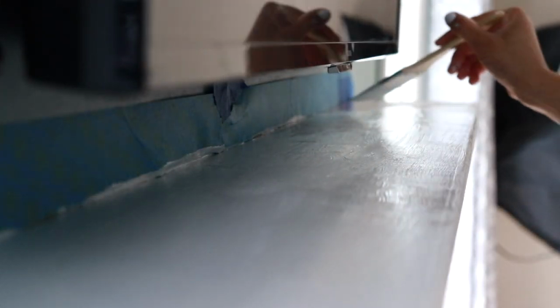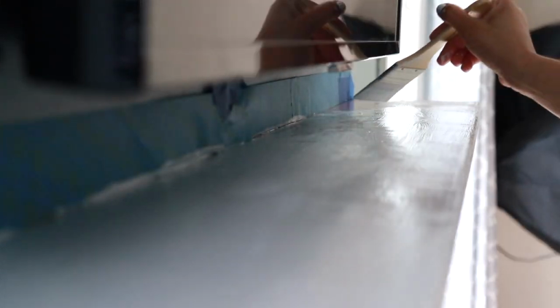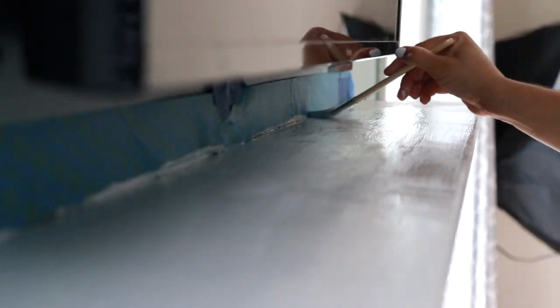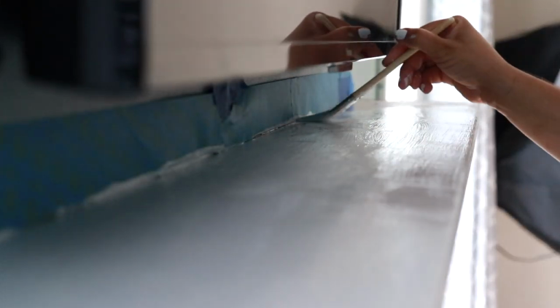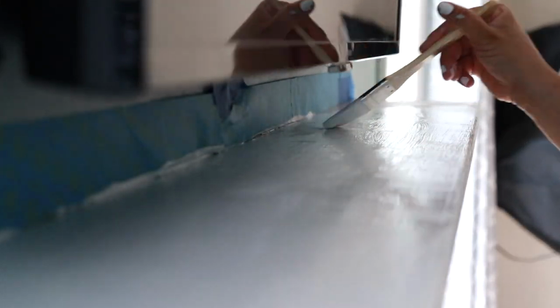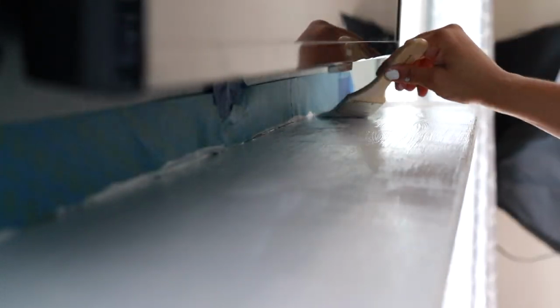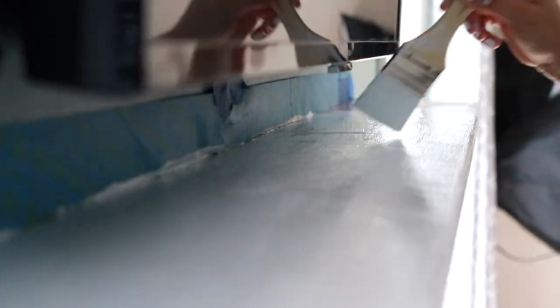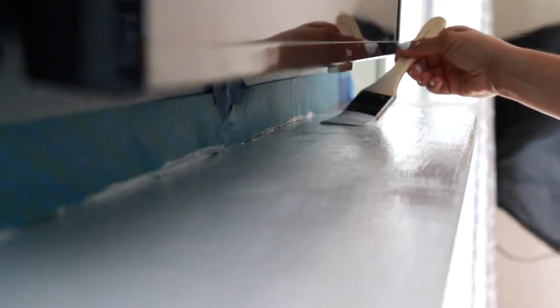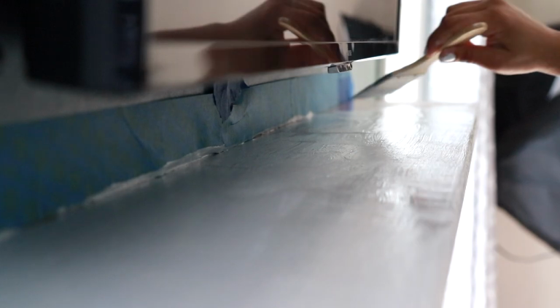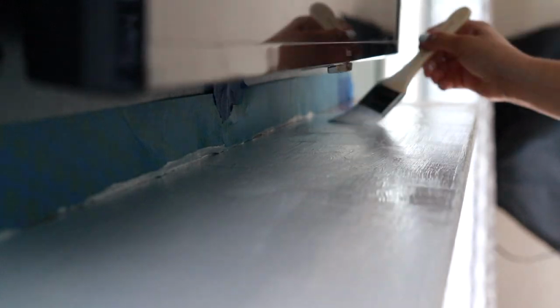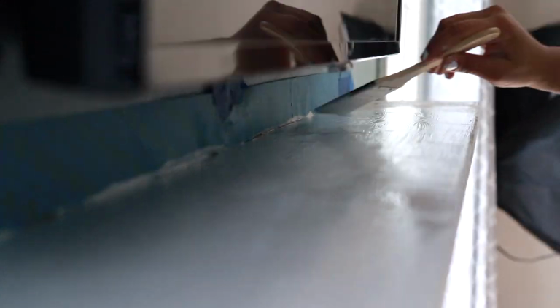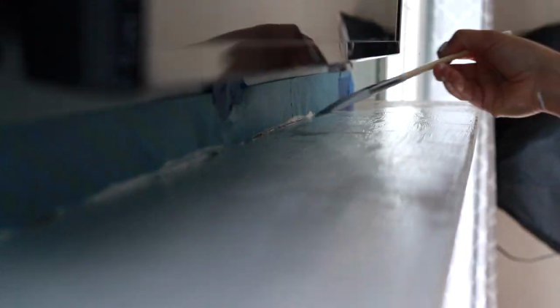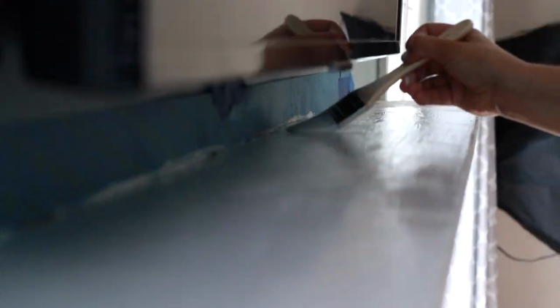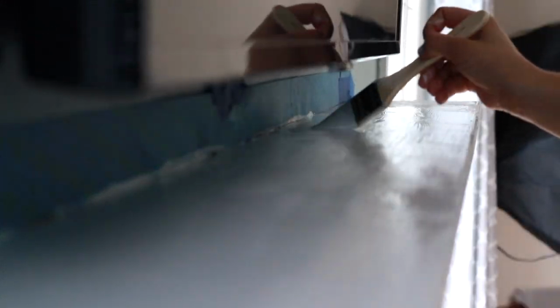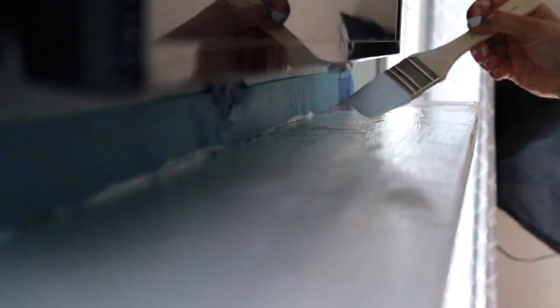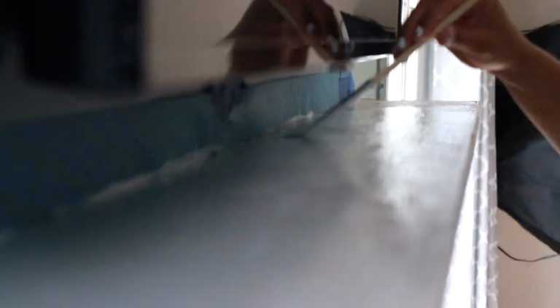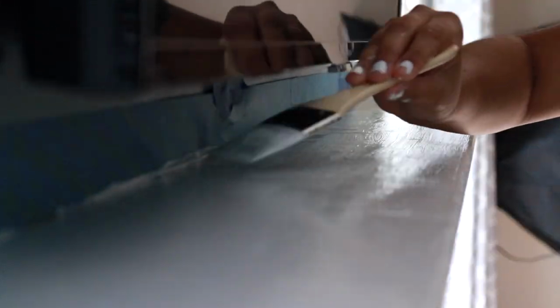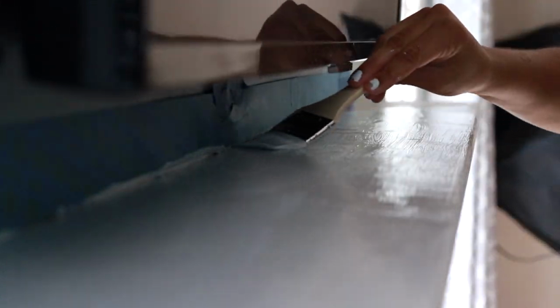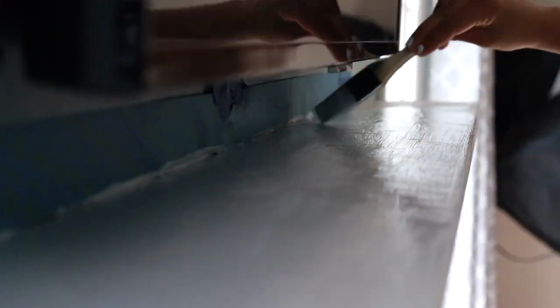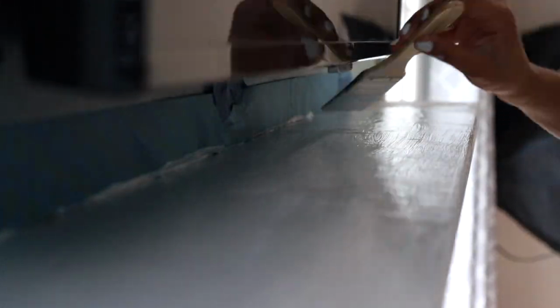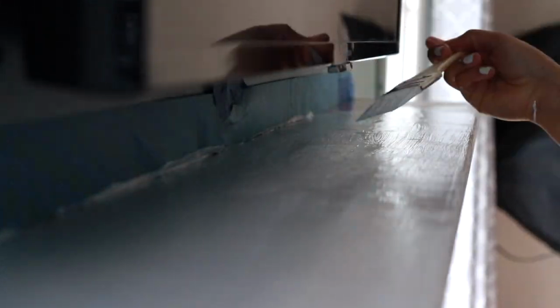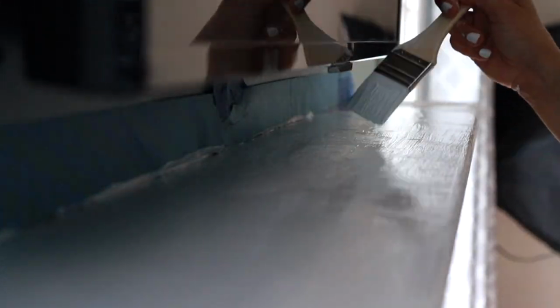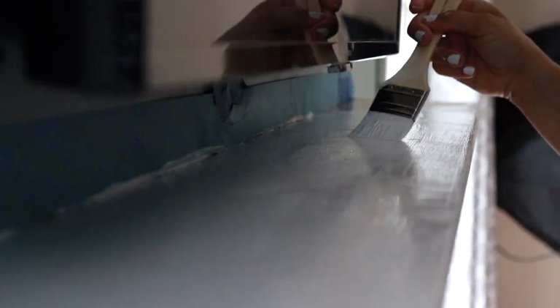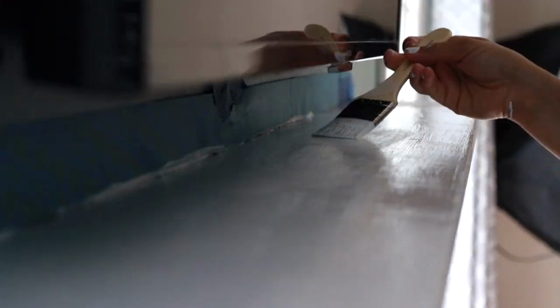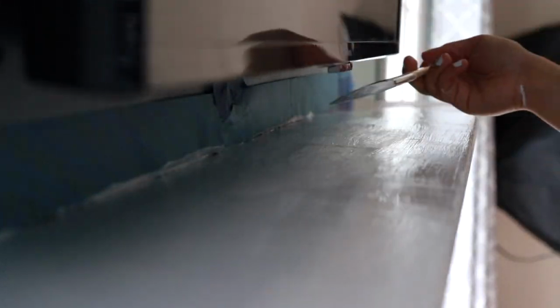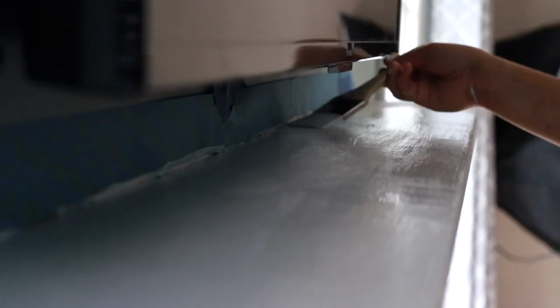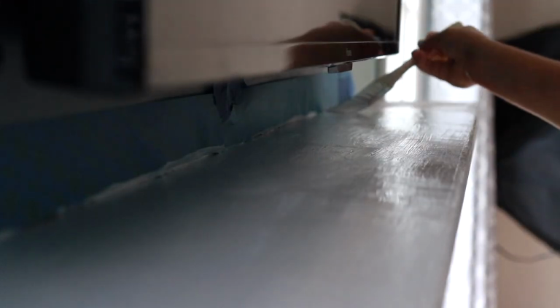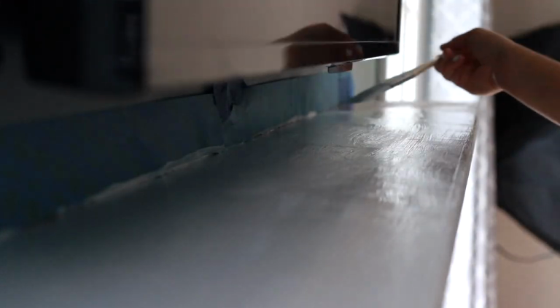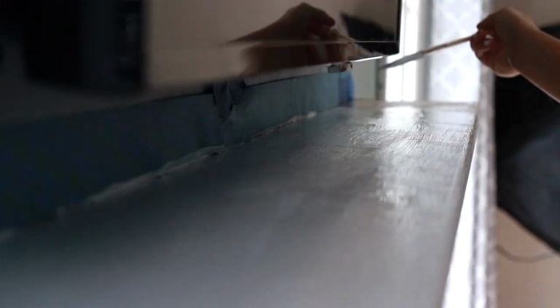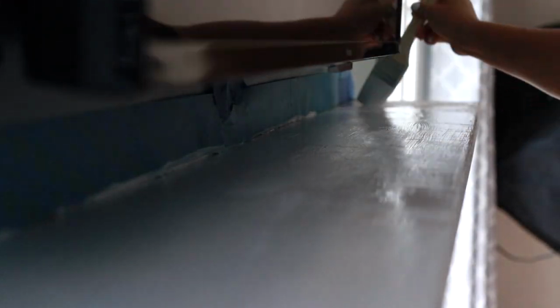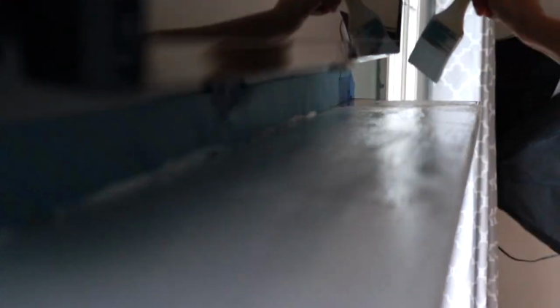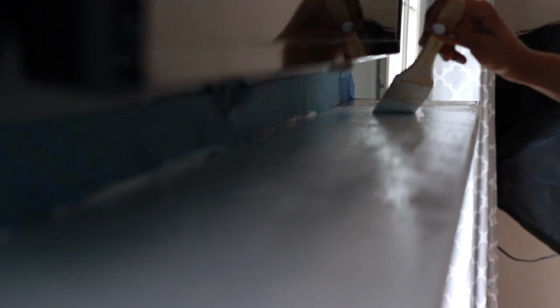Since I'm only working with one hand, painting under the TV was a little bit hard, but hey, I made it work and it came out looking just fine.